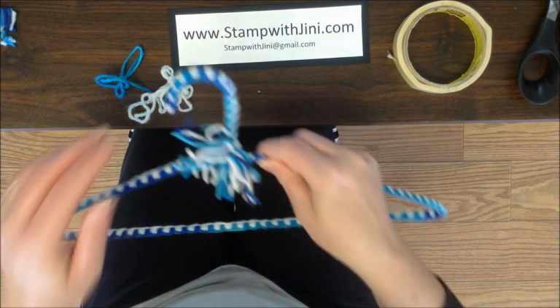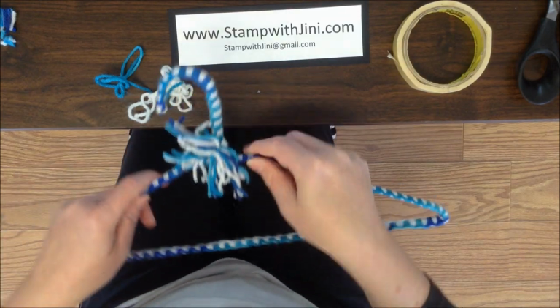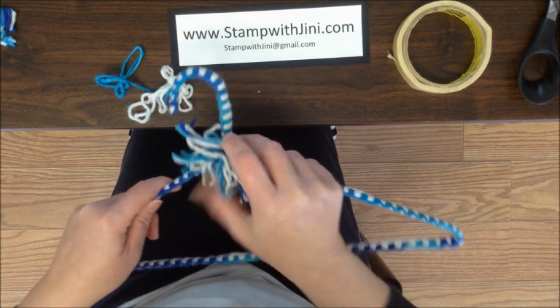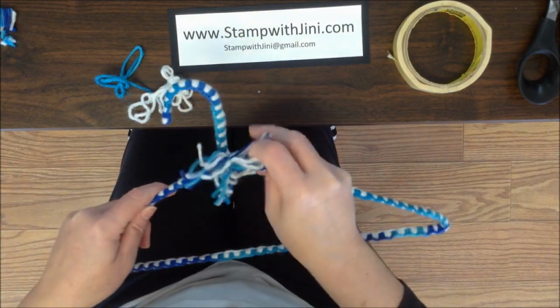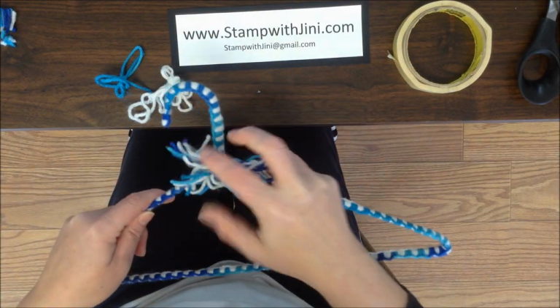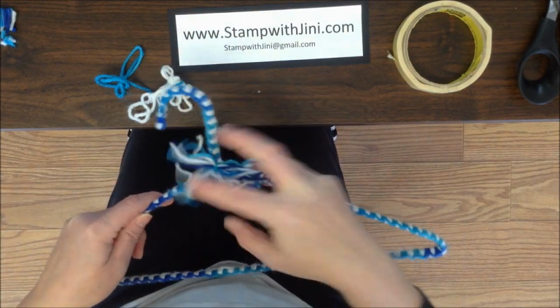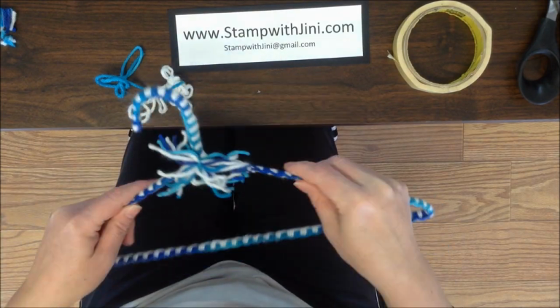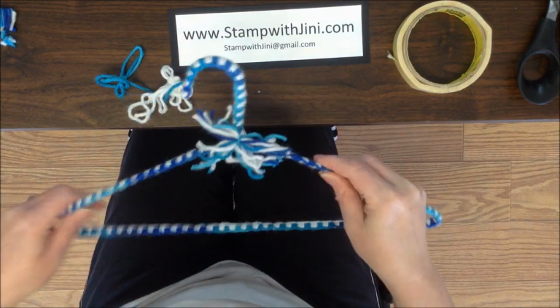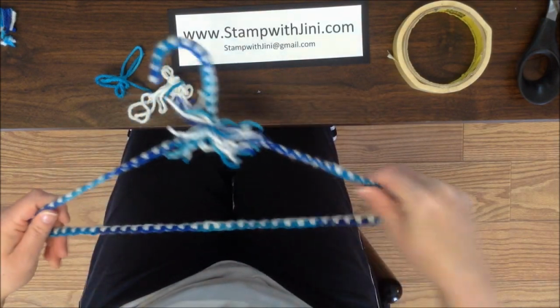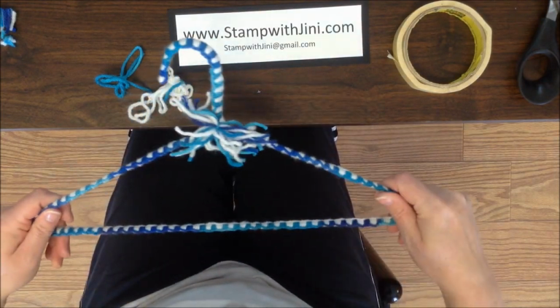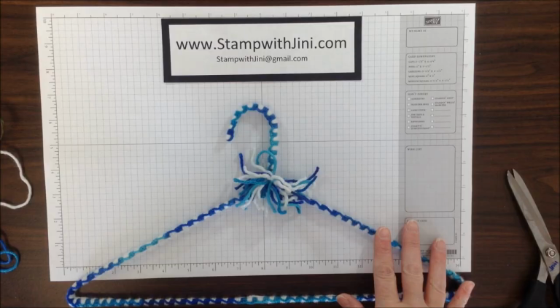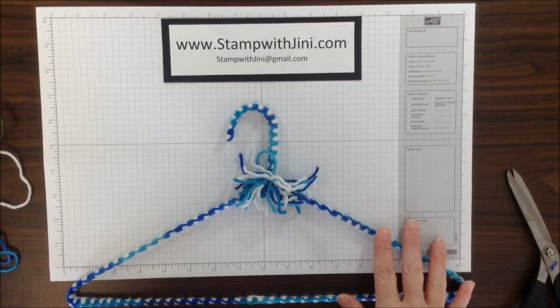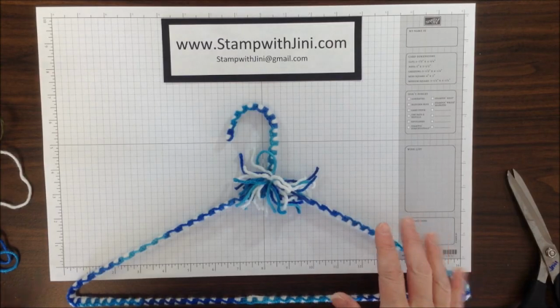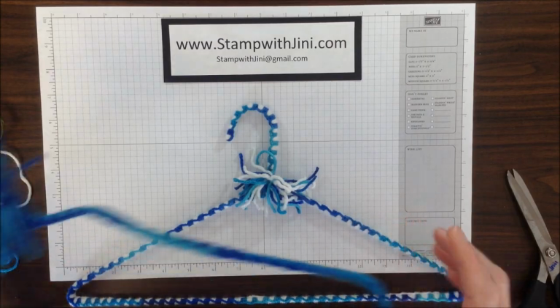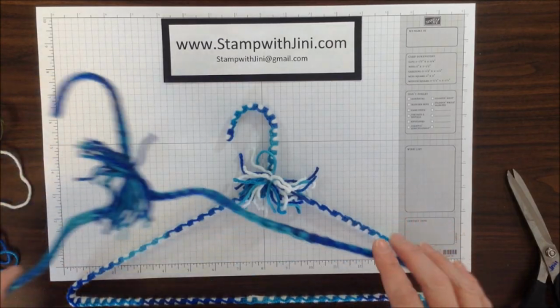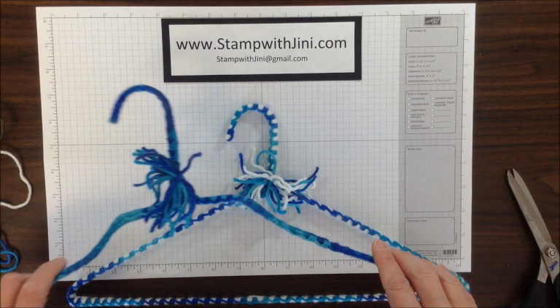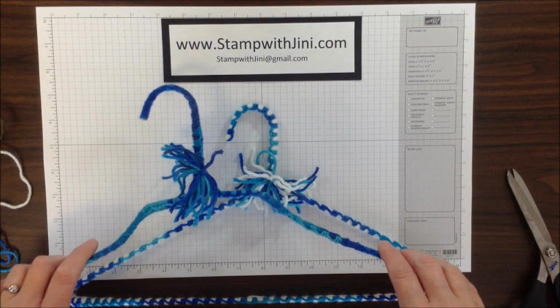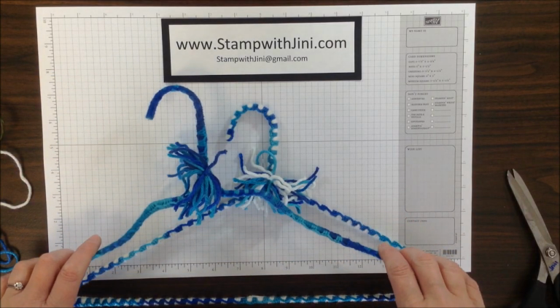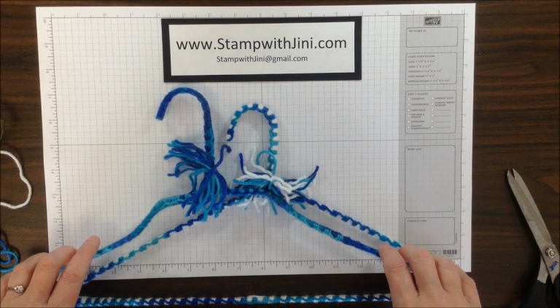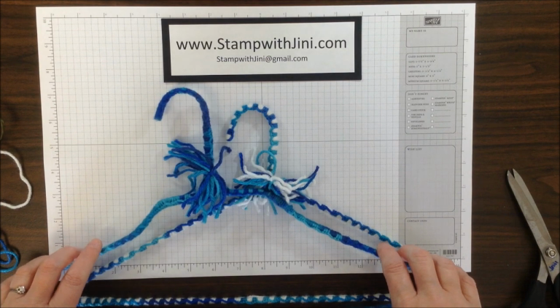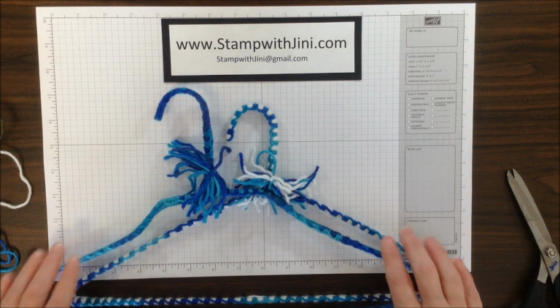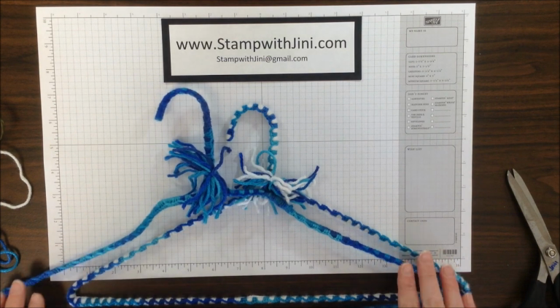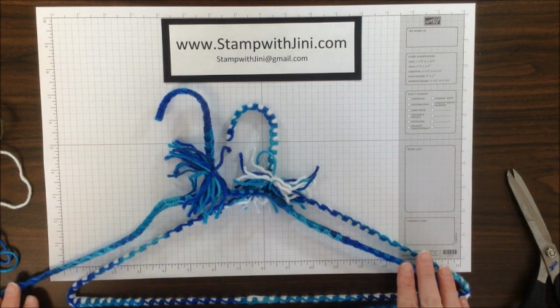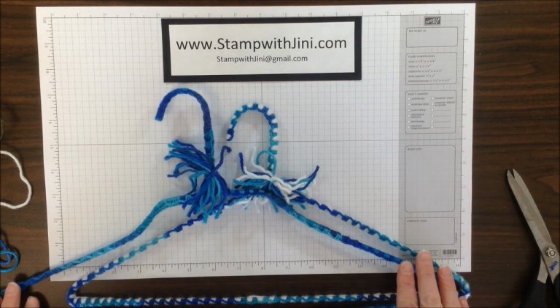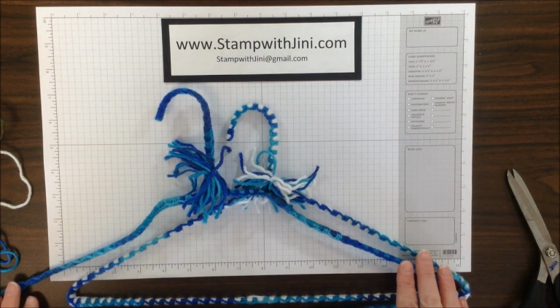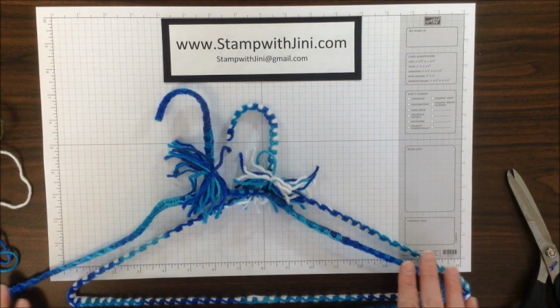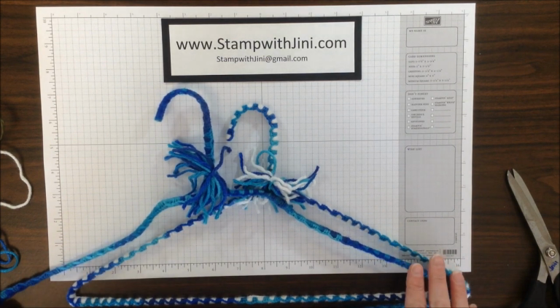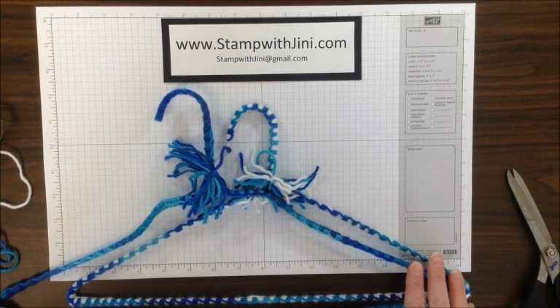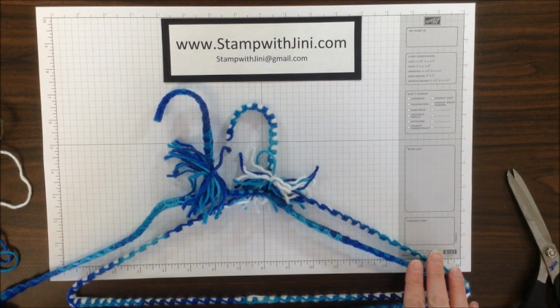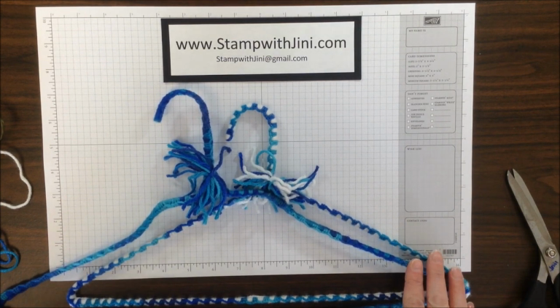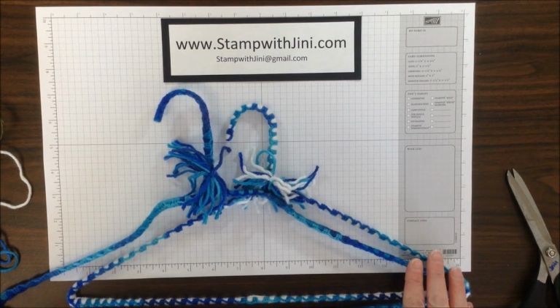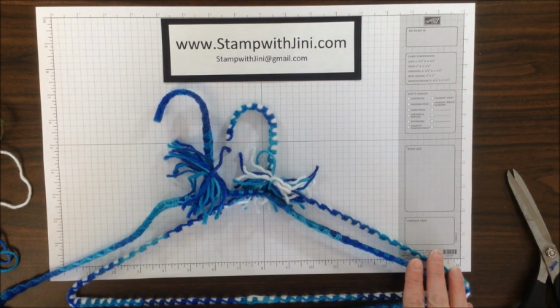There you go — a finished hanger. I hope you've enjoyed this slip-free yarn hanger tutorial. Thanks for joining me.